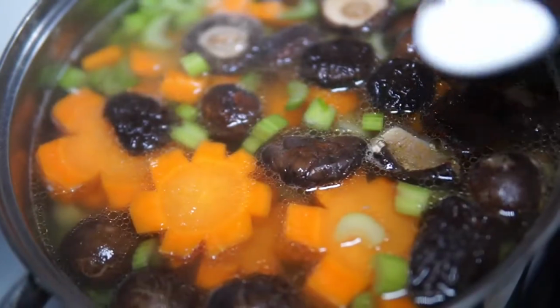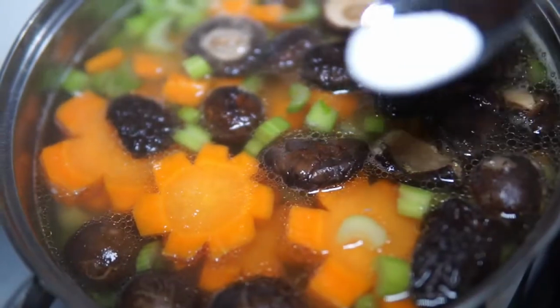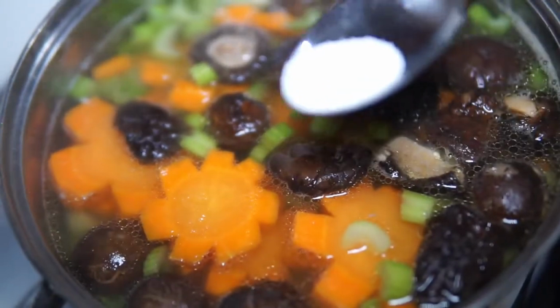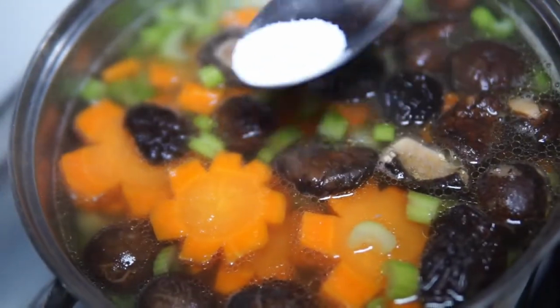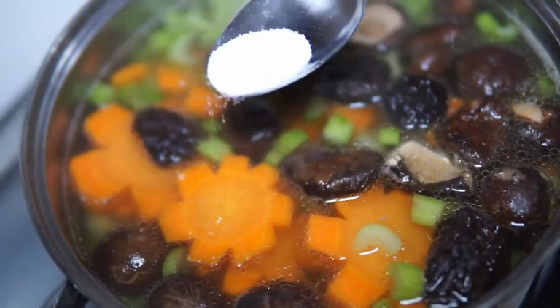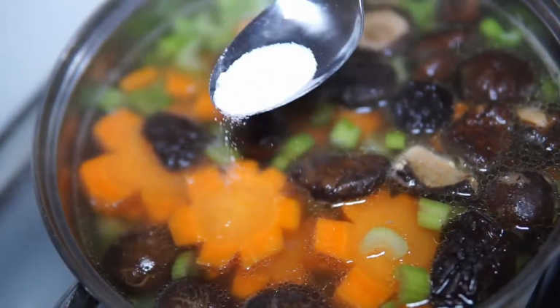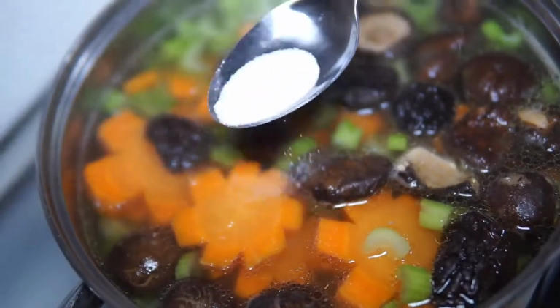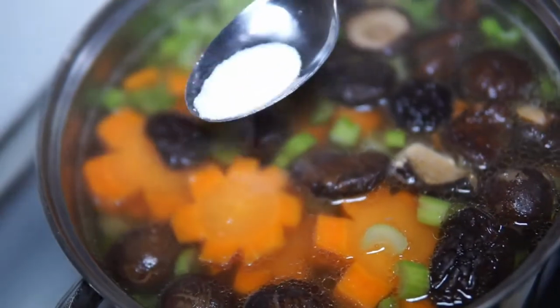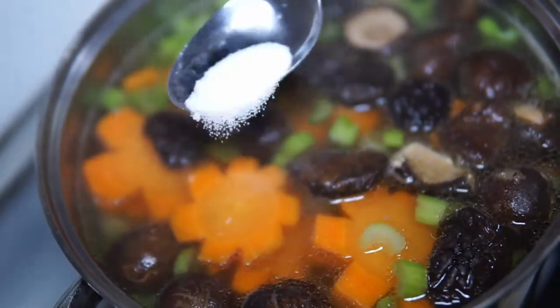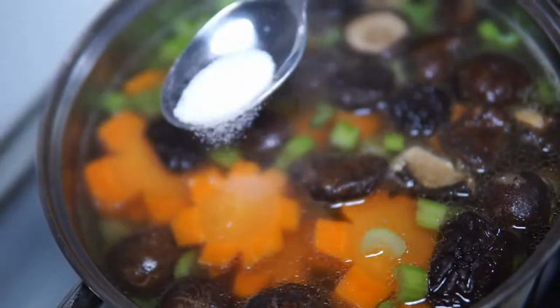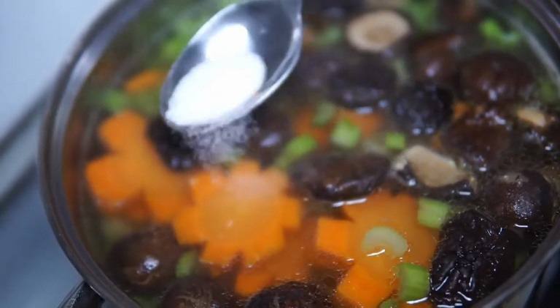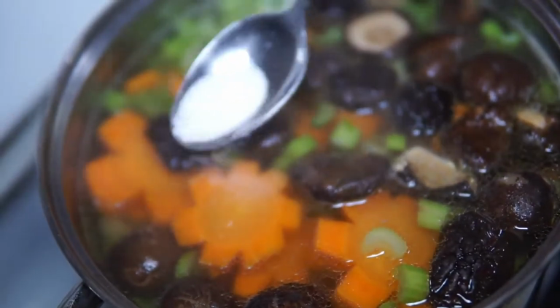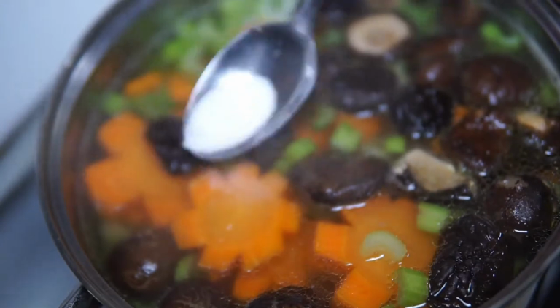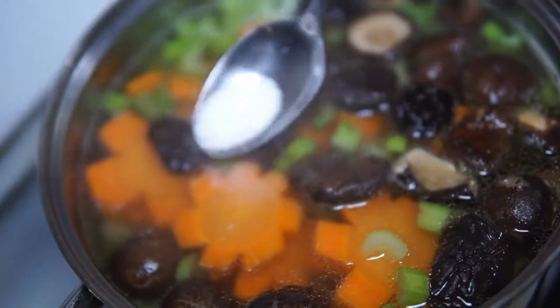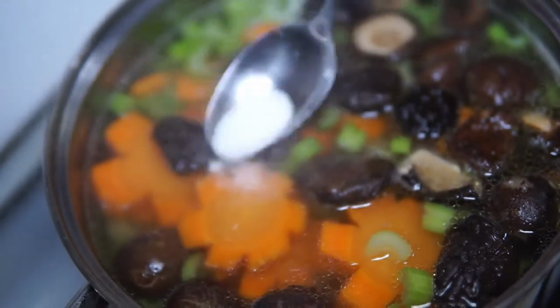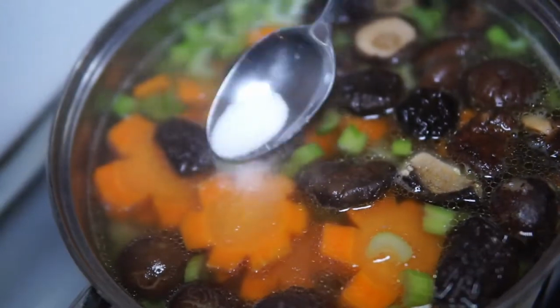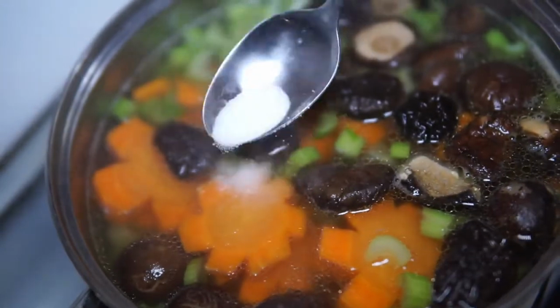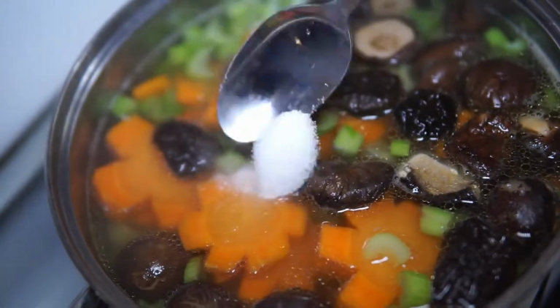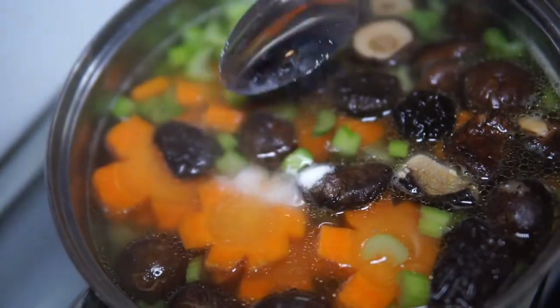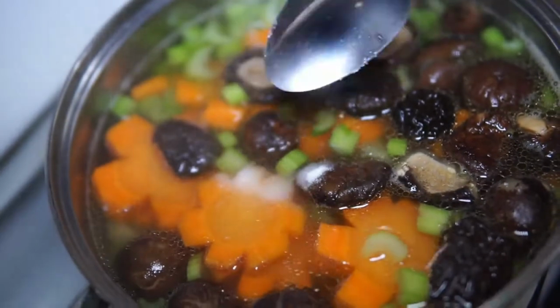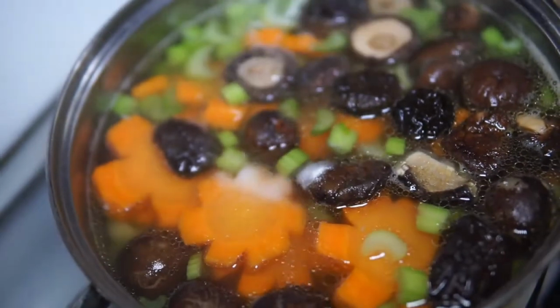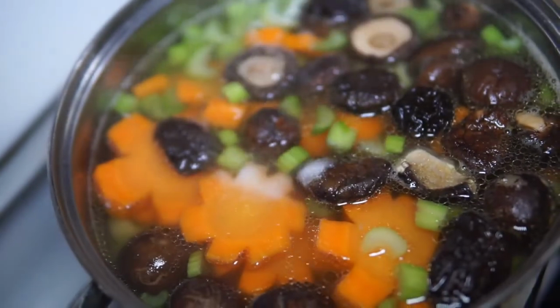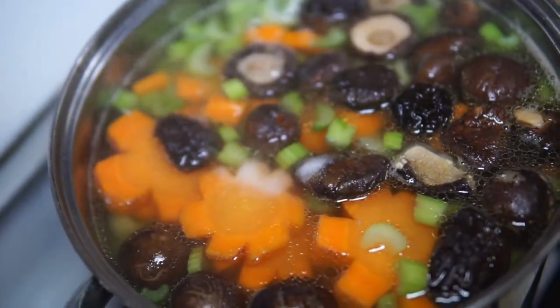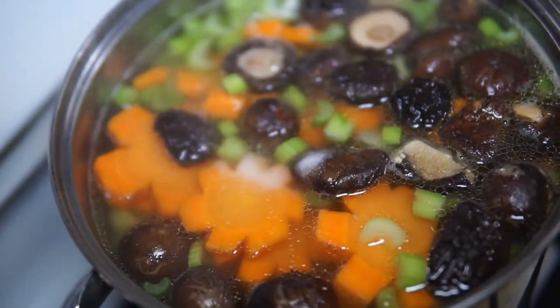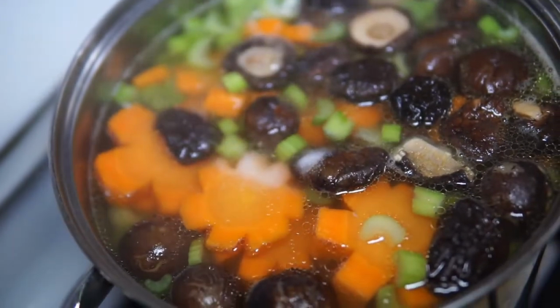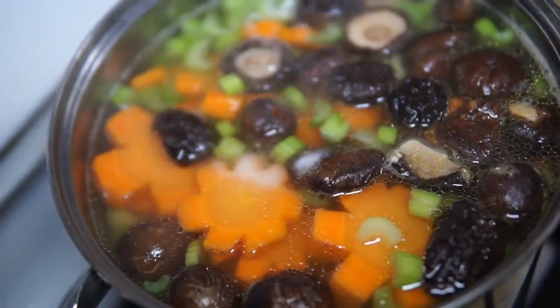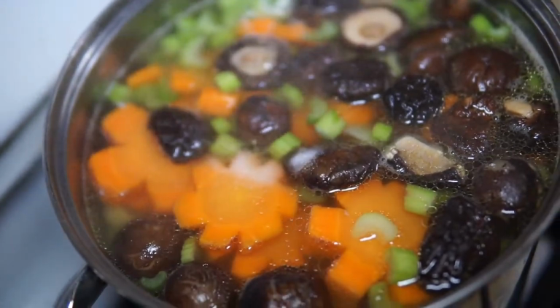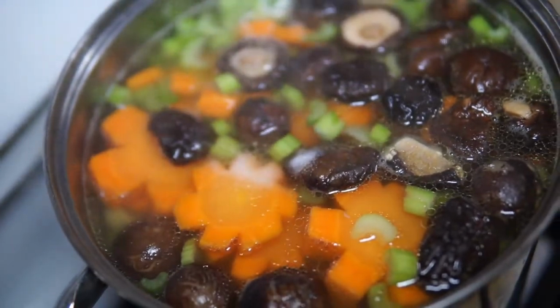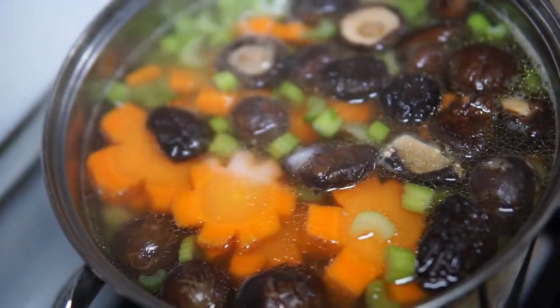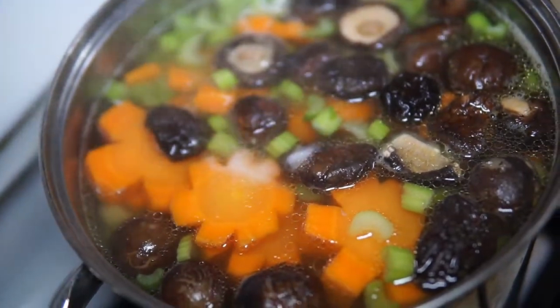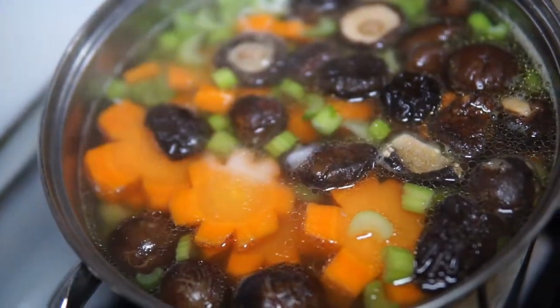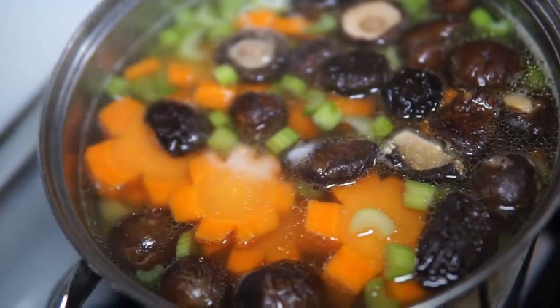Season your soup by adding more salt or sugar to fit your taste.